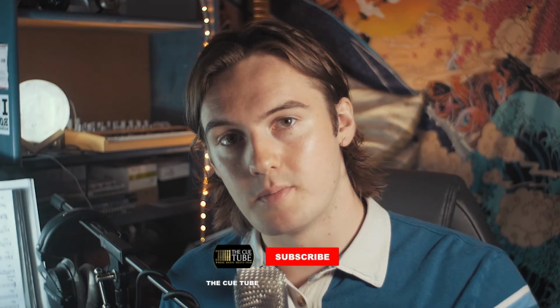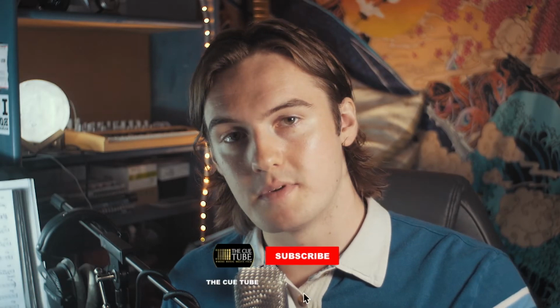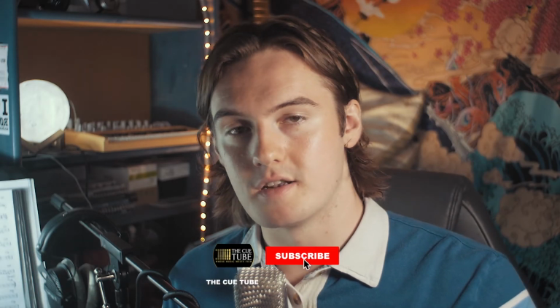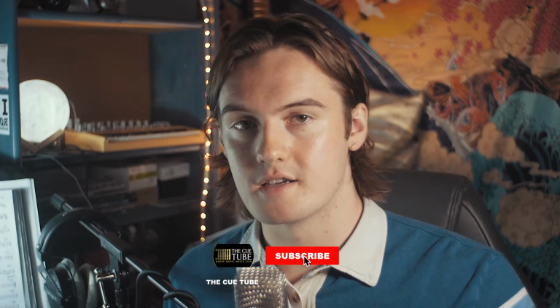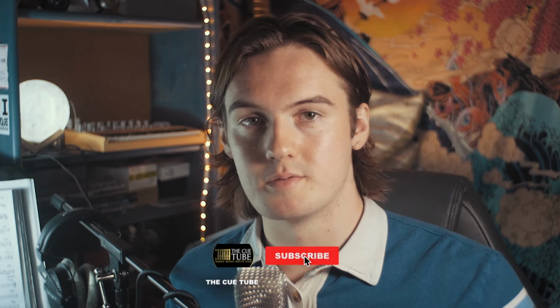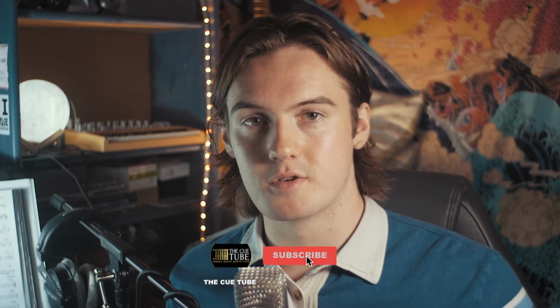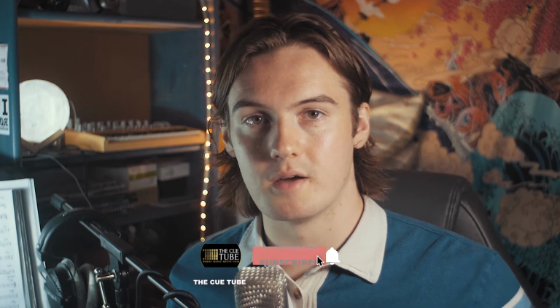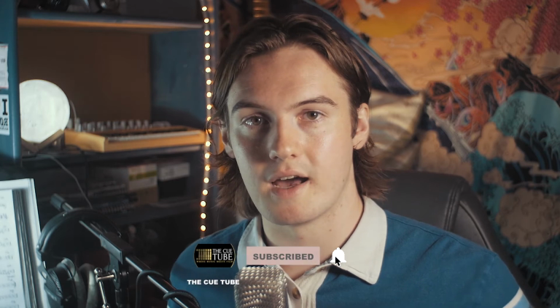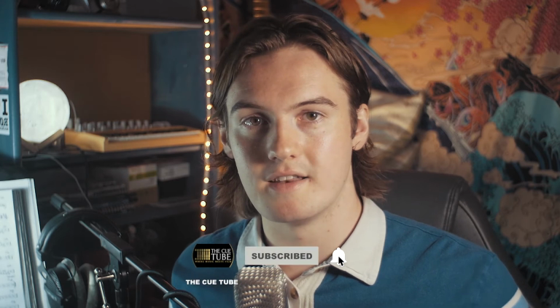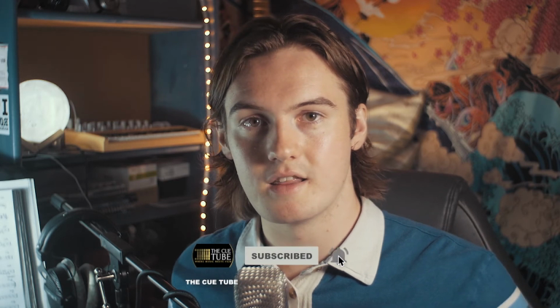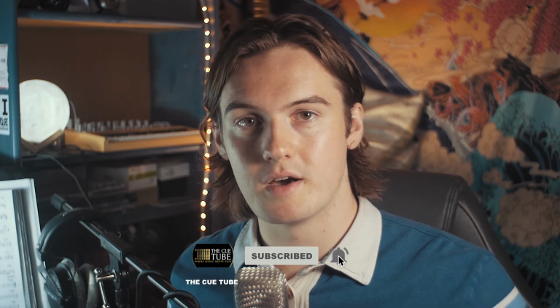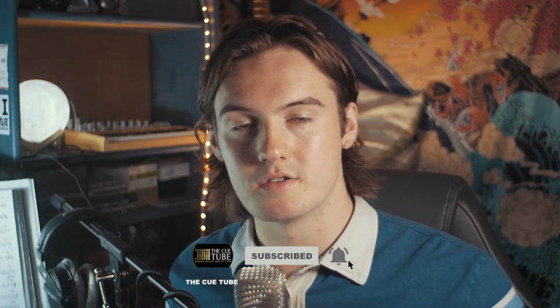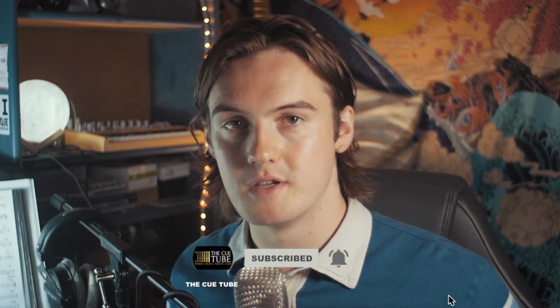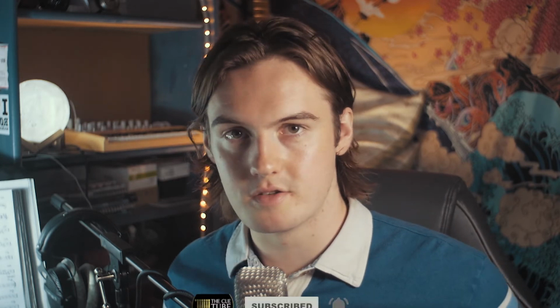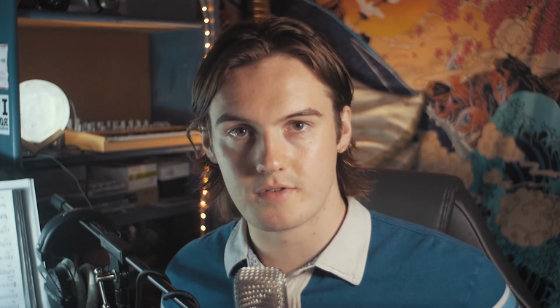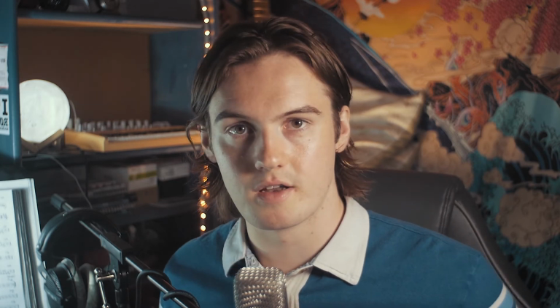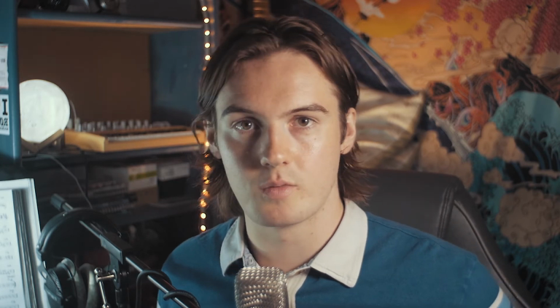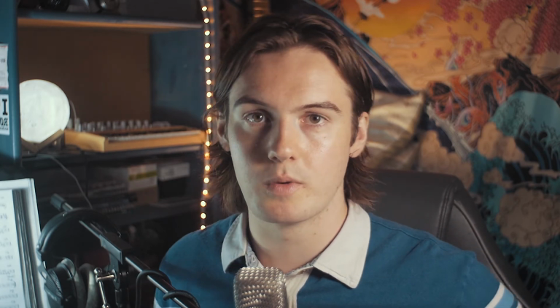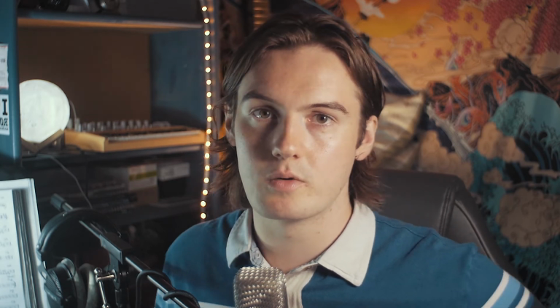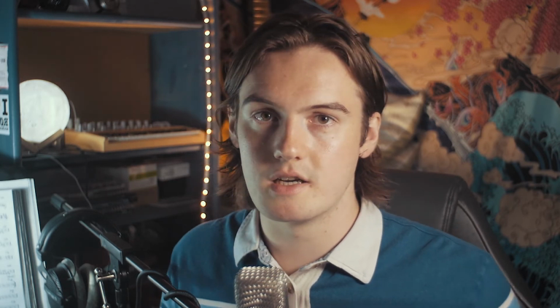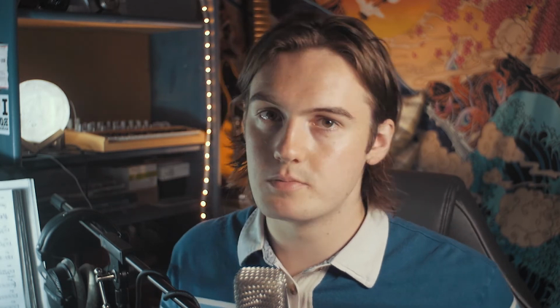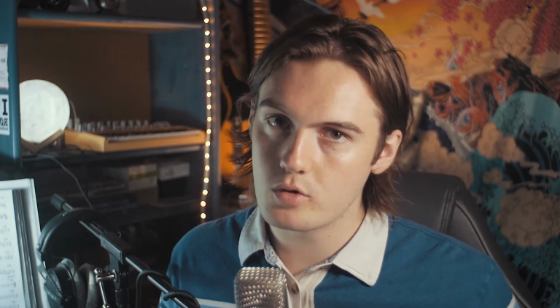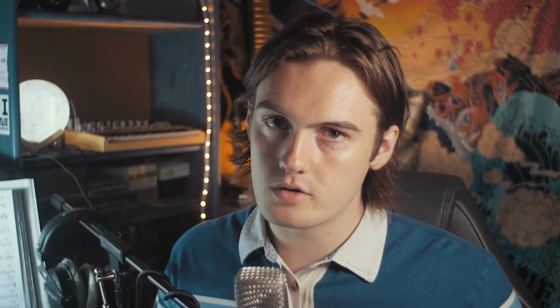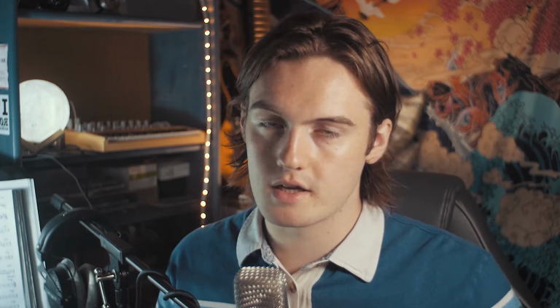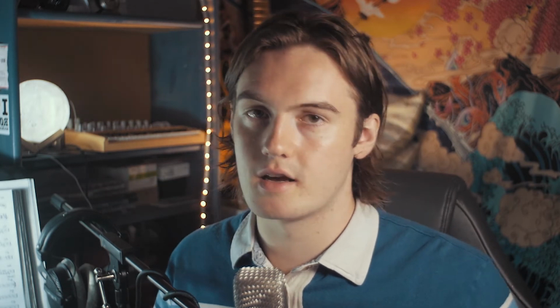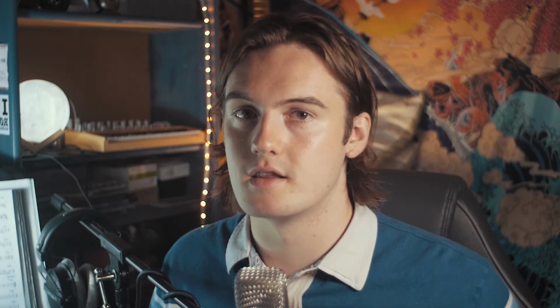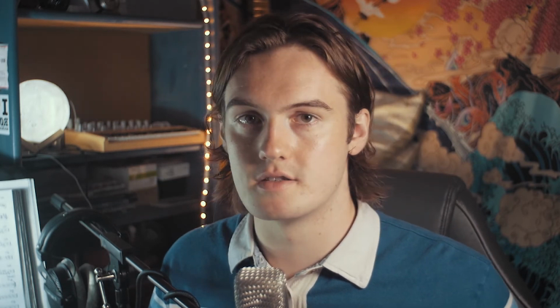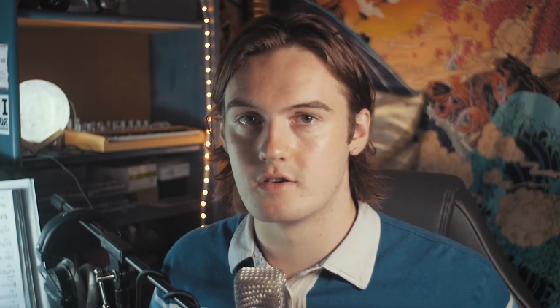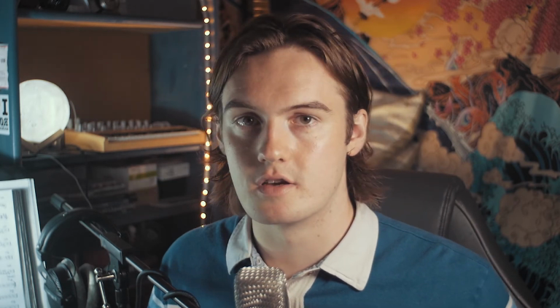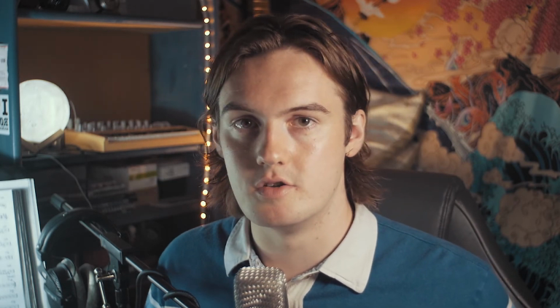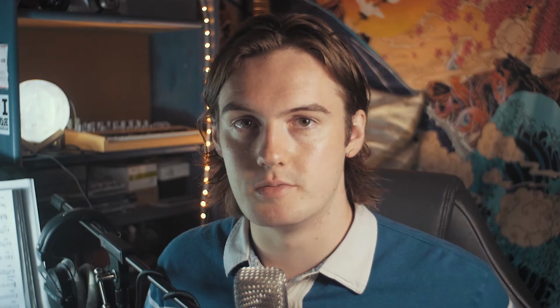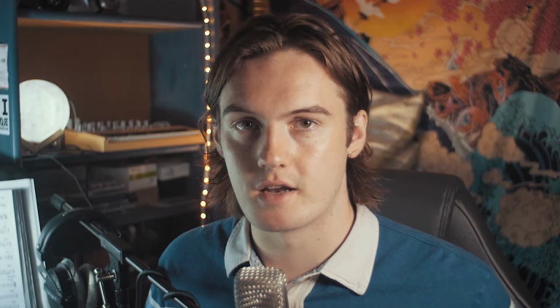So as always, remember to like, subscribe, and ding the bell to be notified when we release more content like this on the Qtube channel.